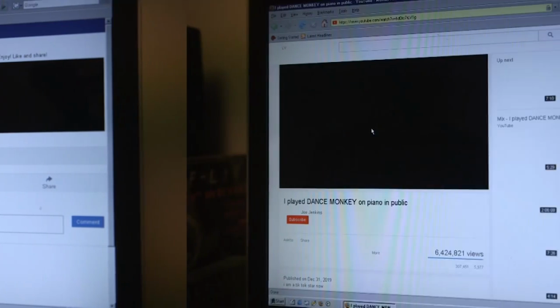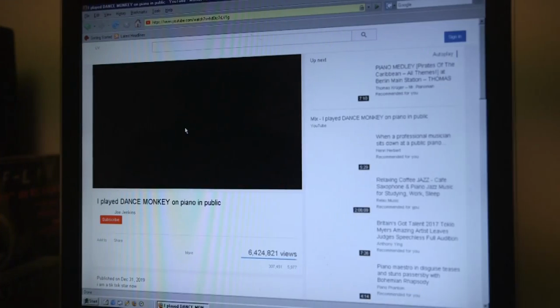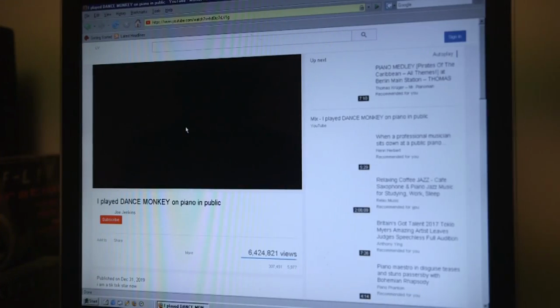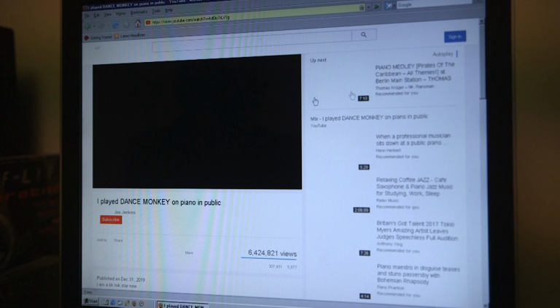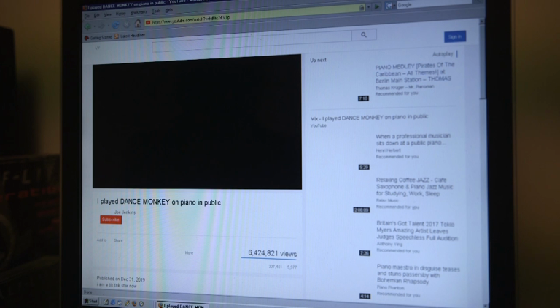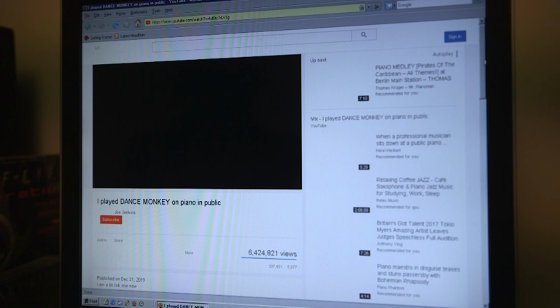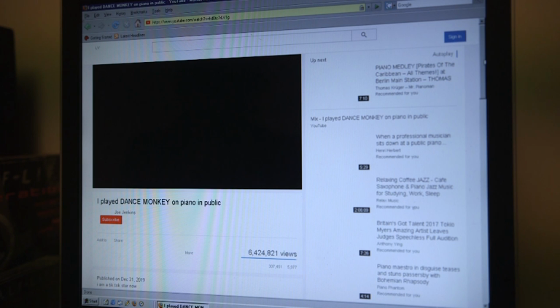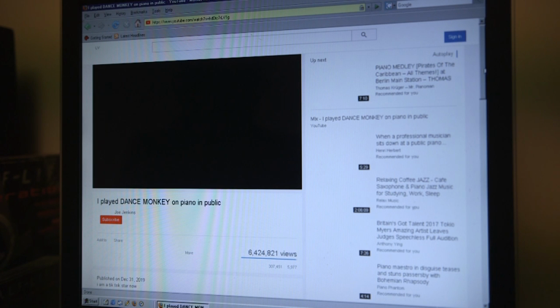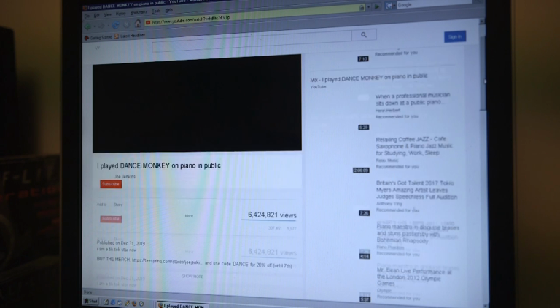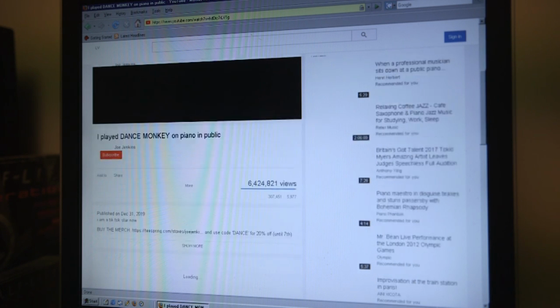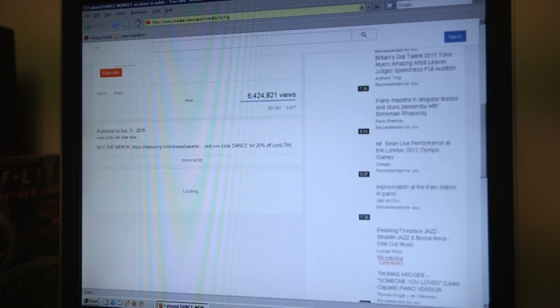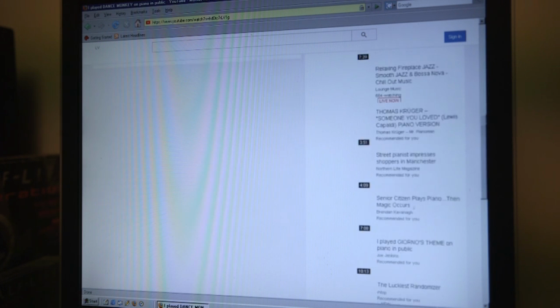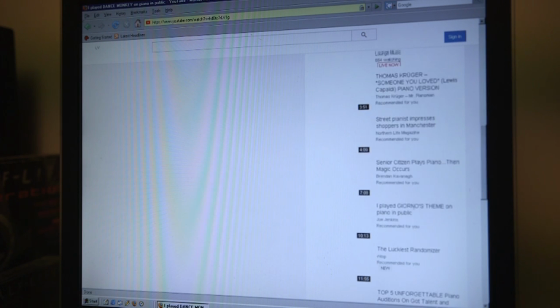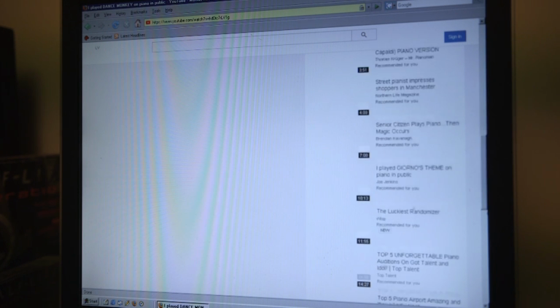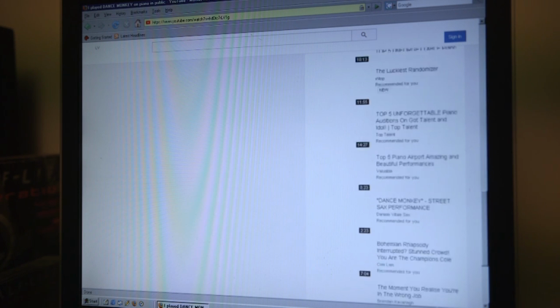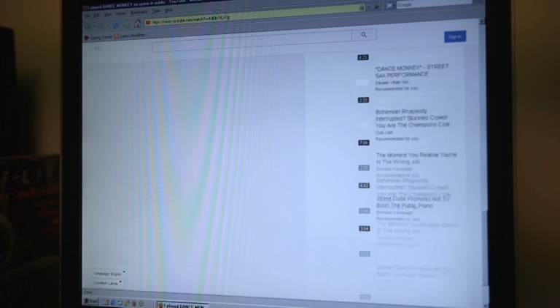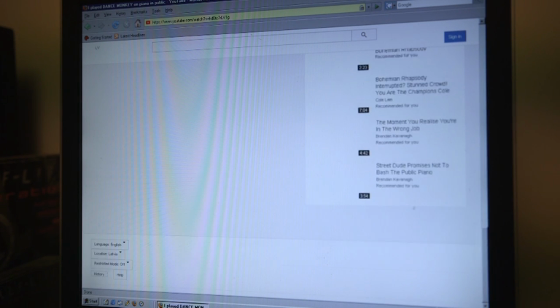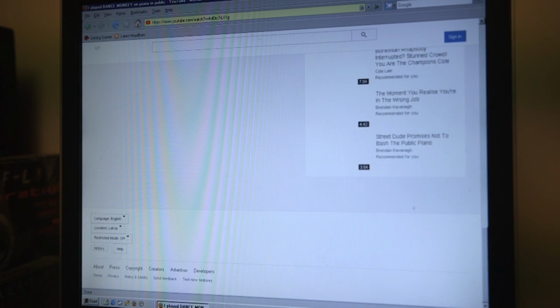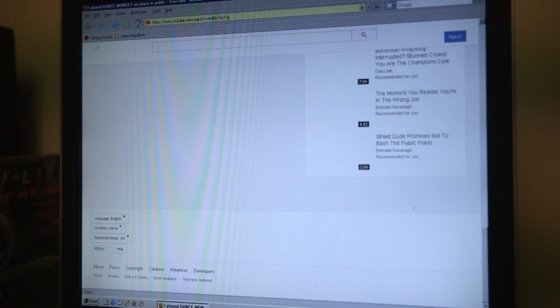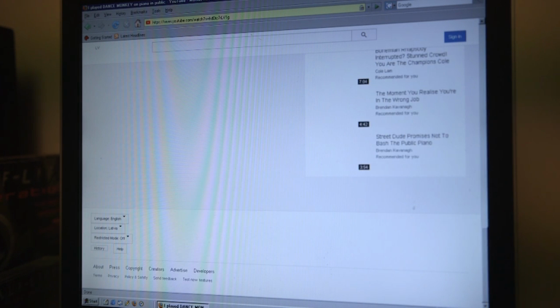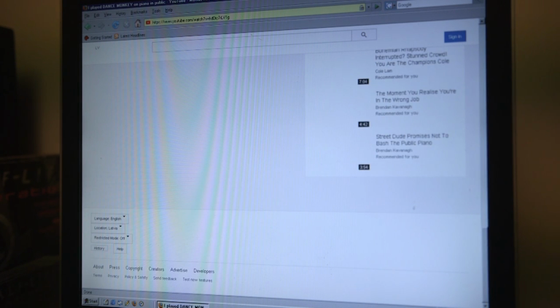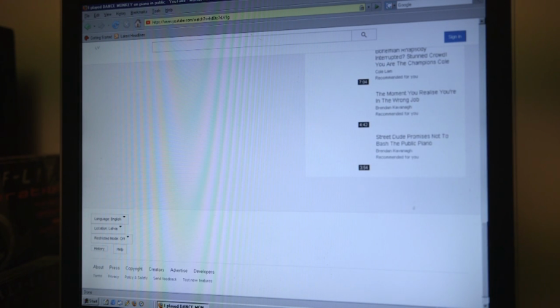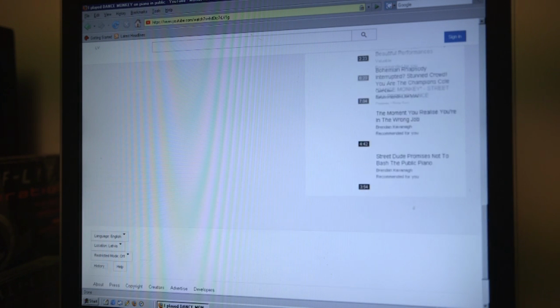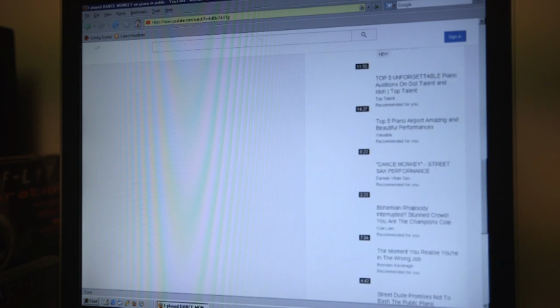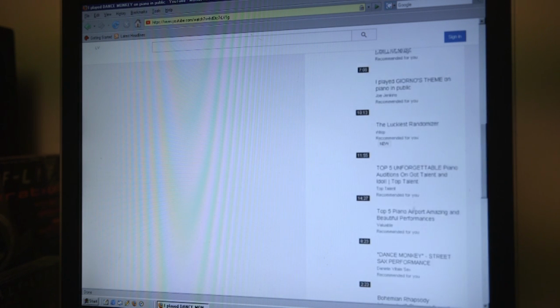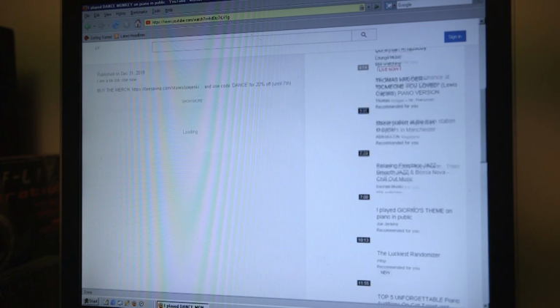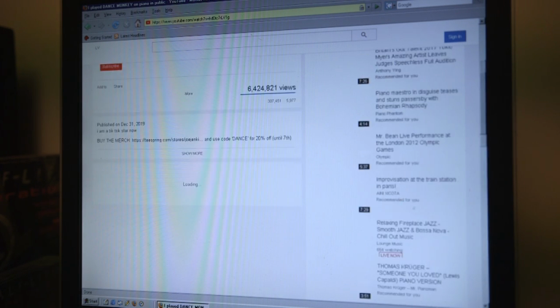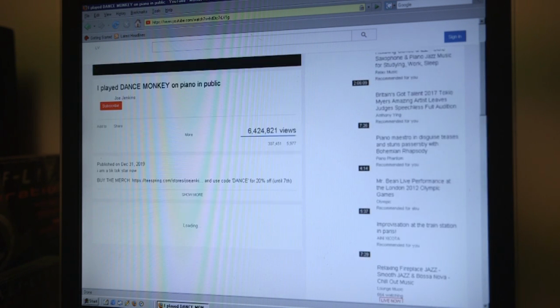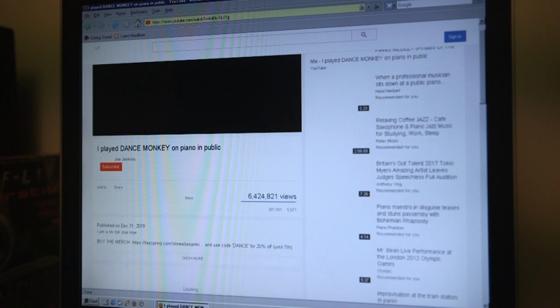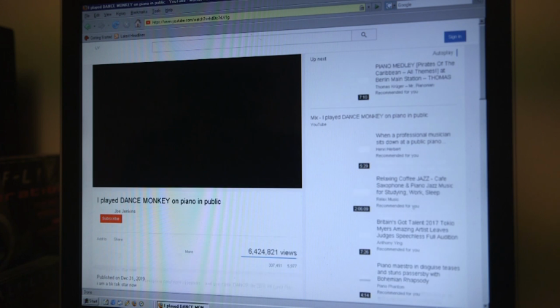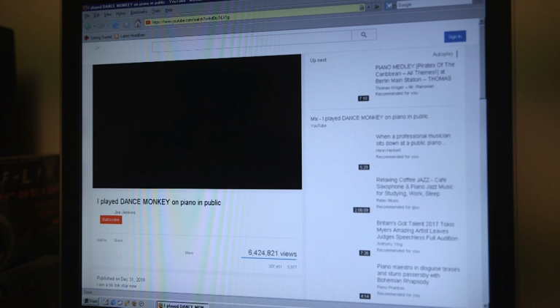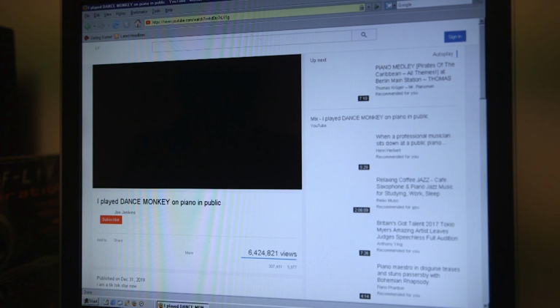It is possible to visit YouTube, but you cannot view any videos or read comments, so it's useless.